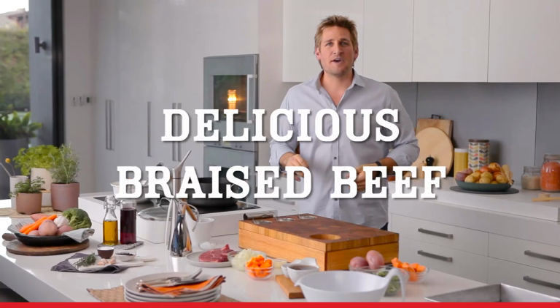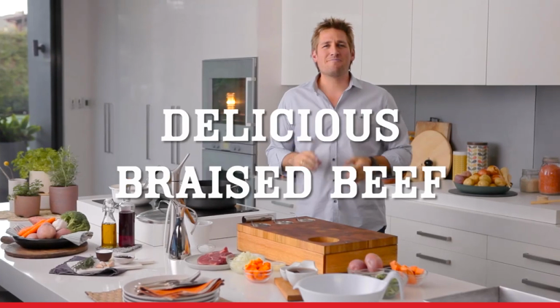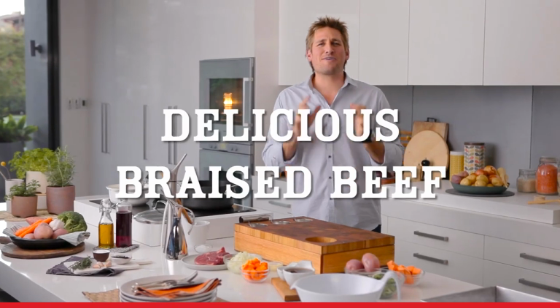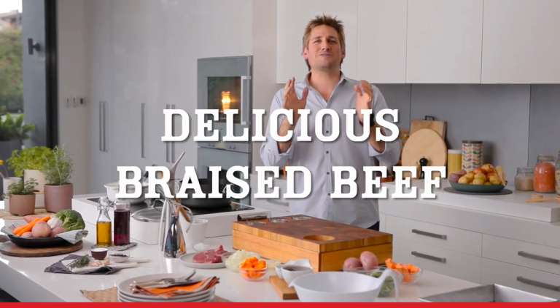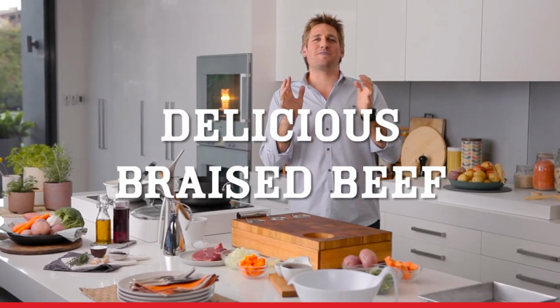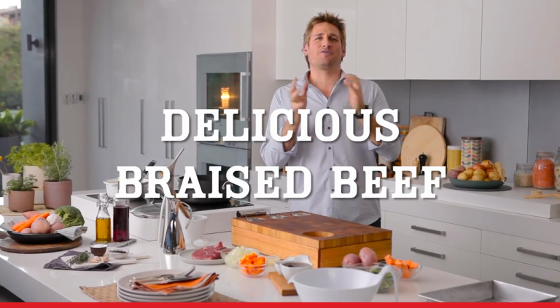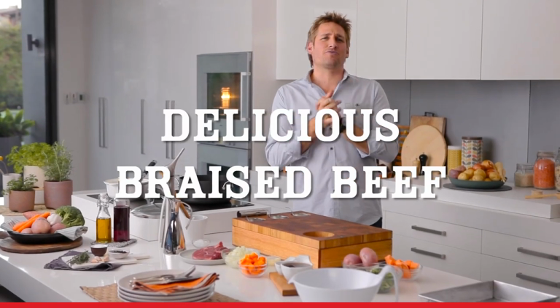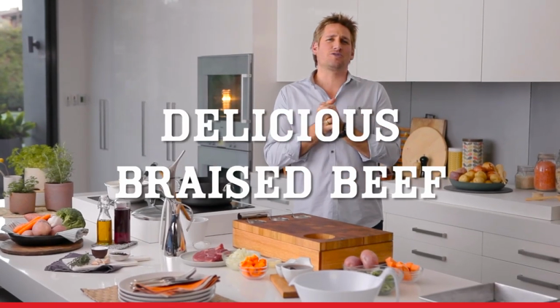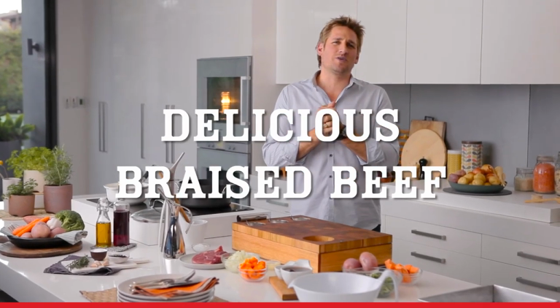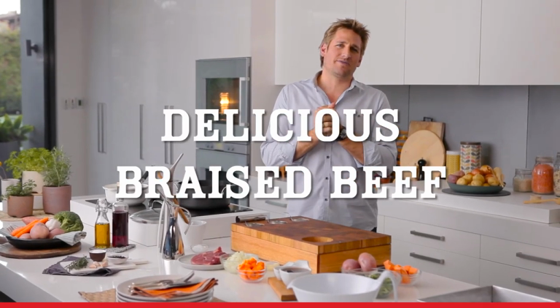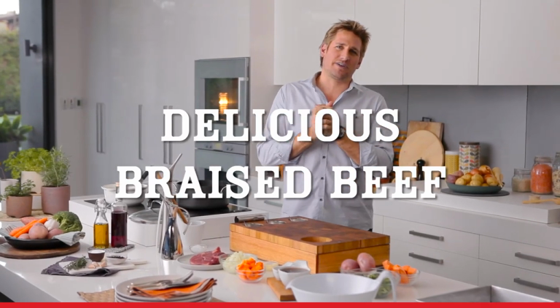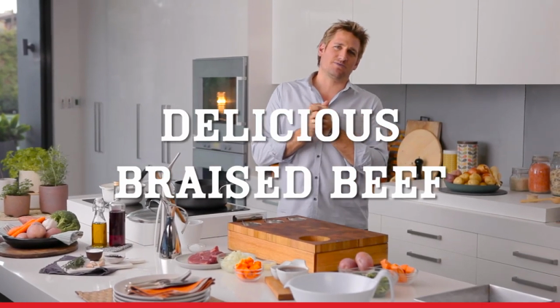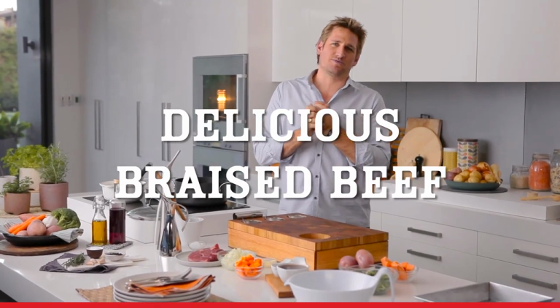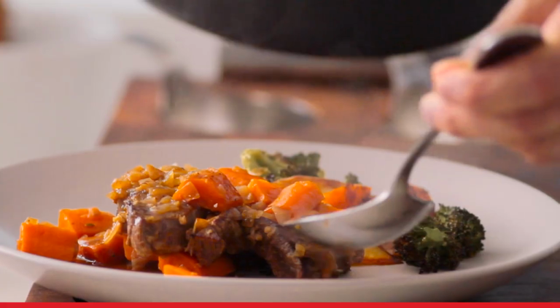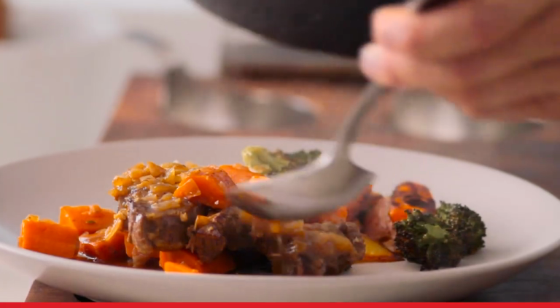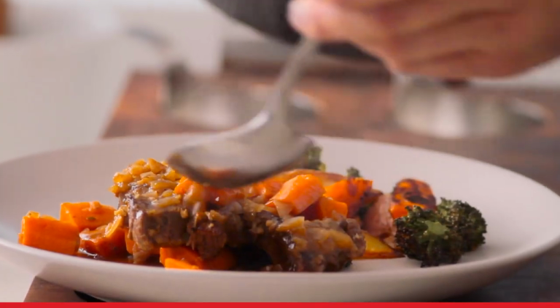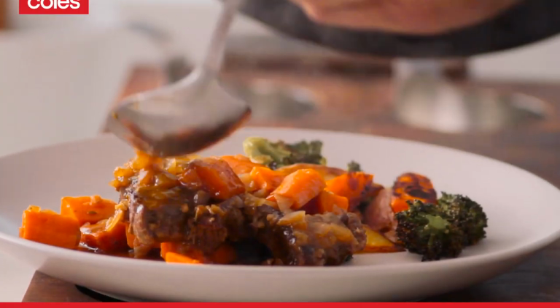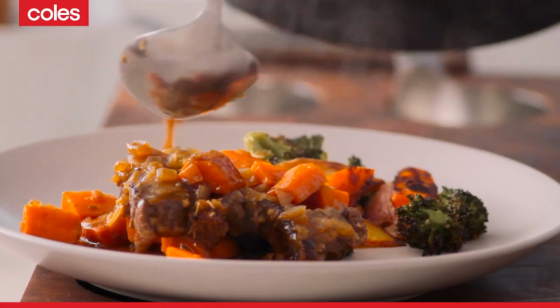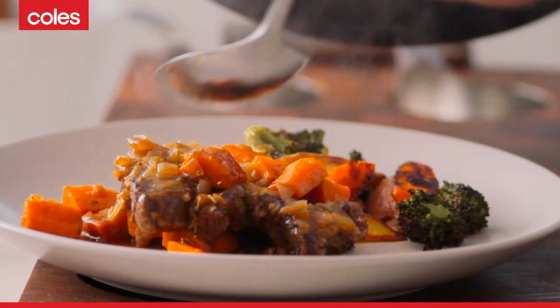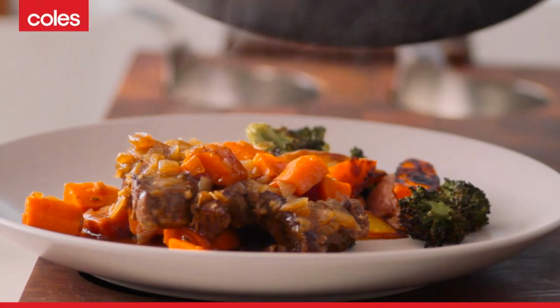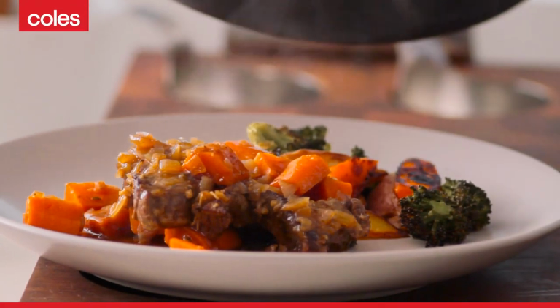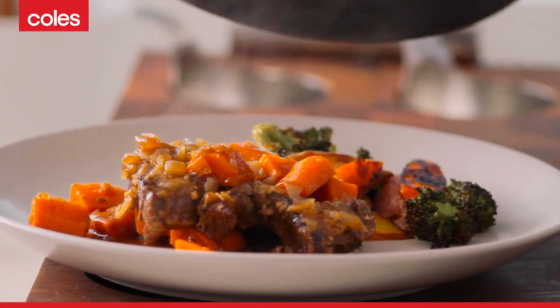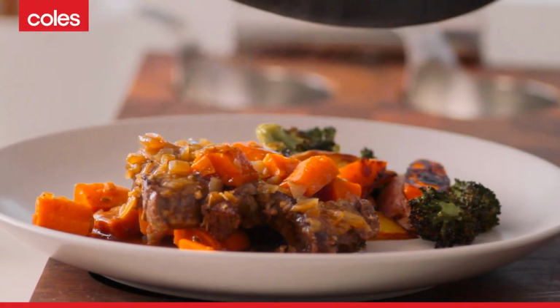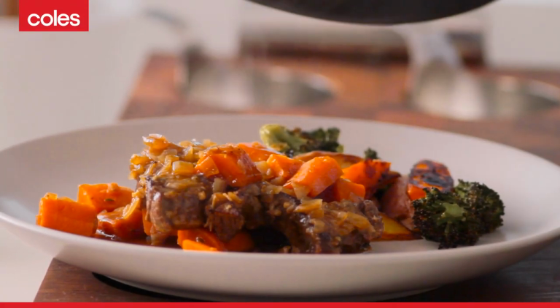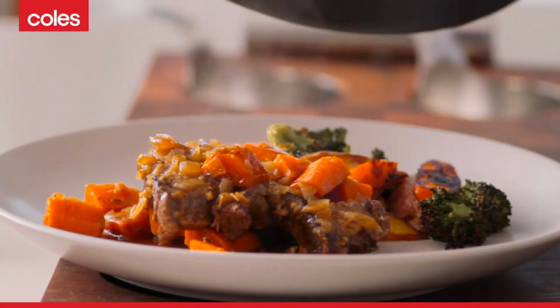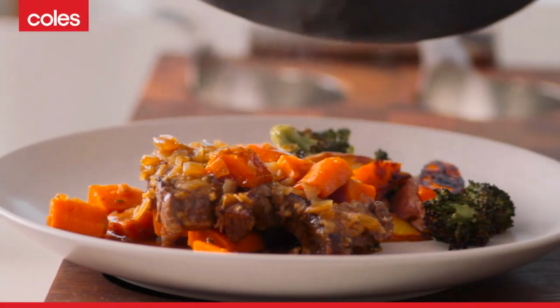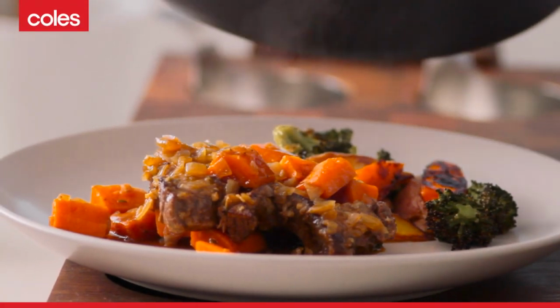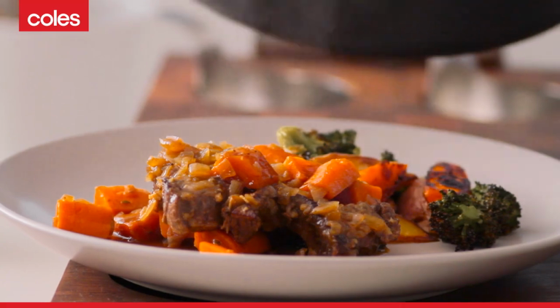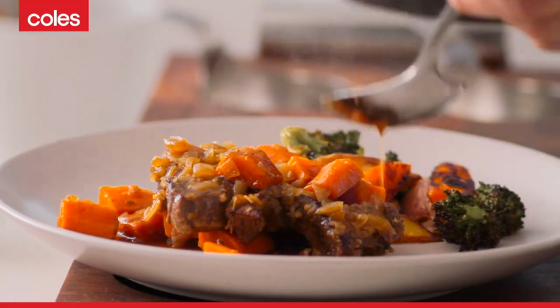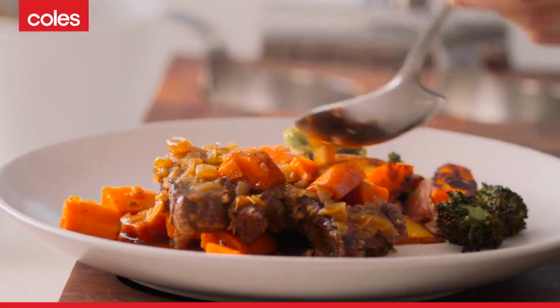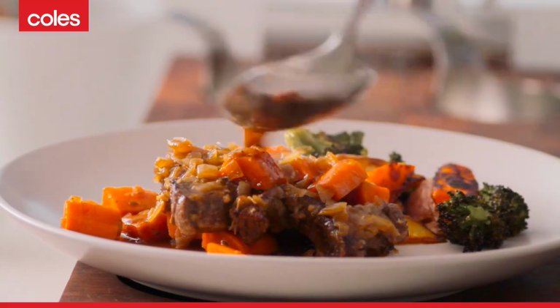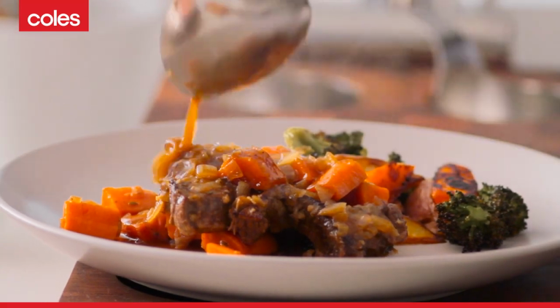Braised beef with roast winter vegetables. Absolutely delicious dish and perfect for those colder months.